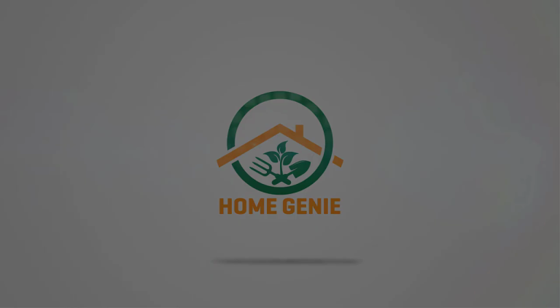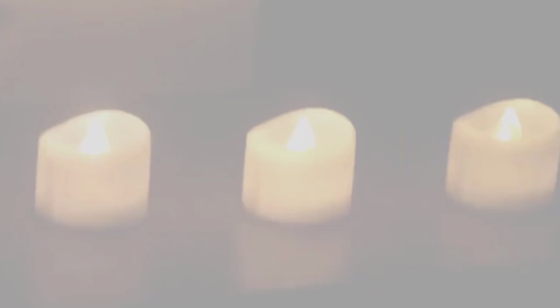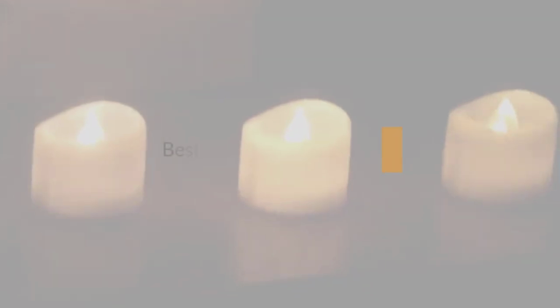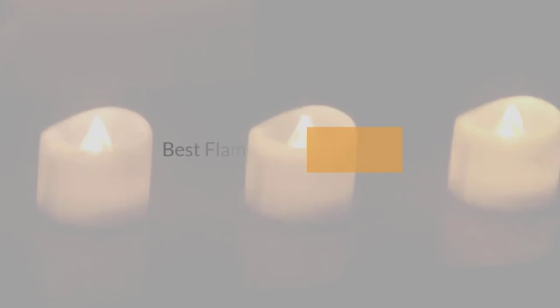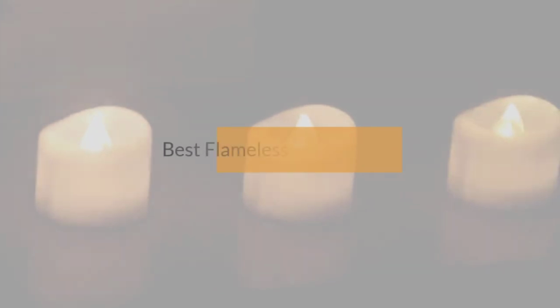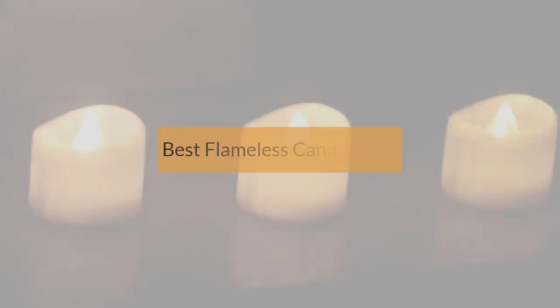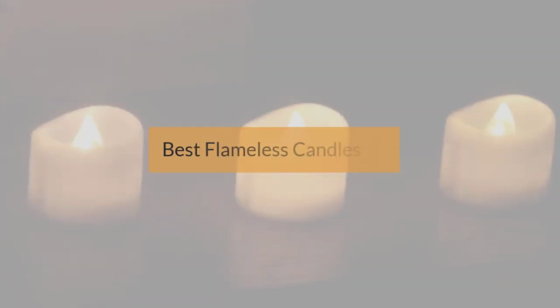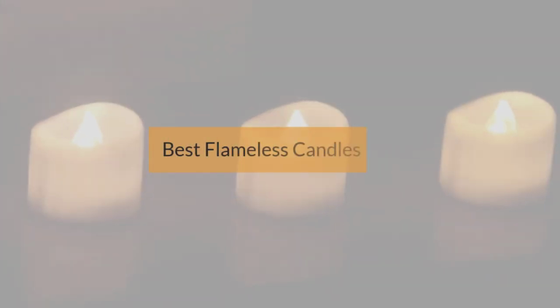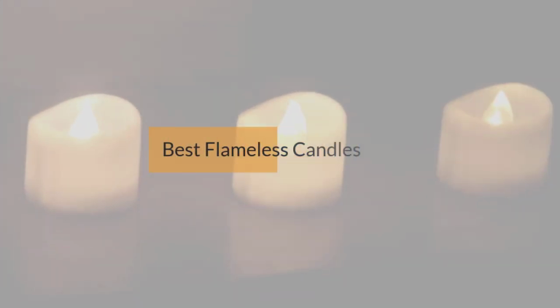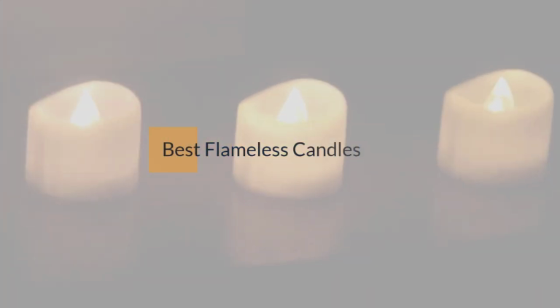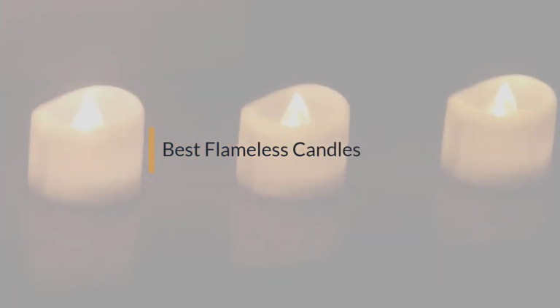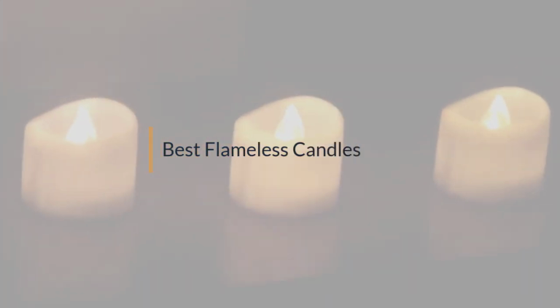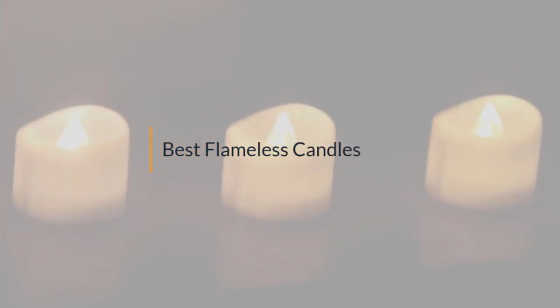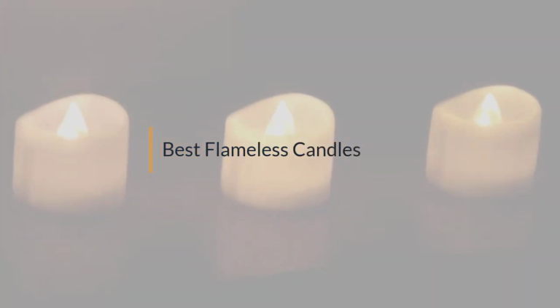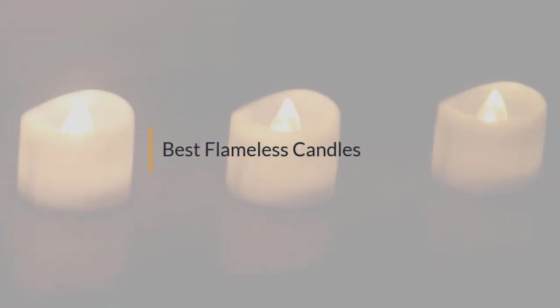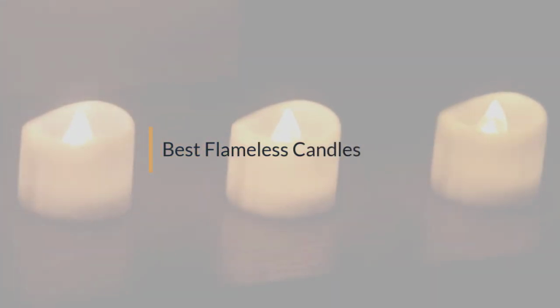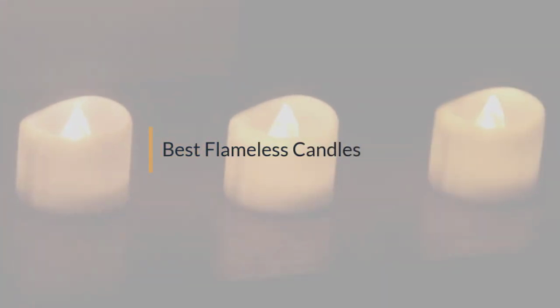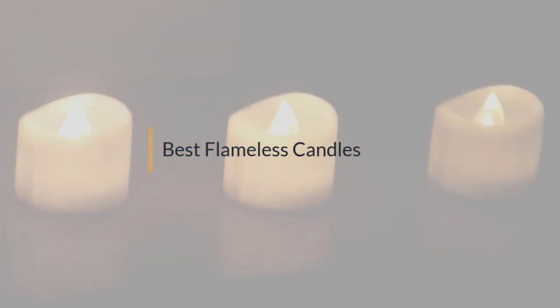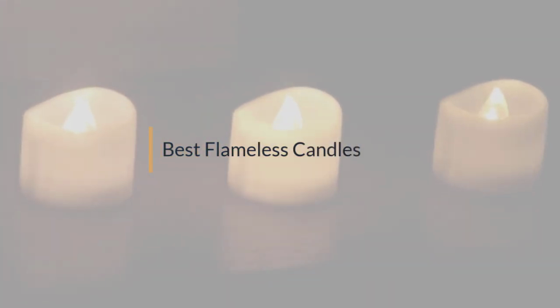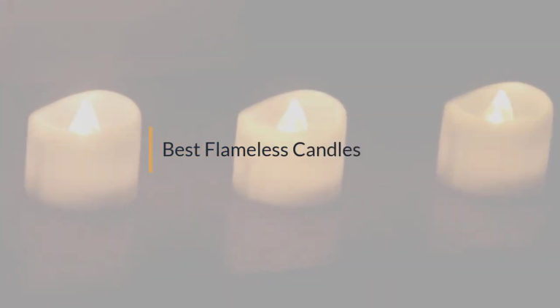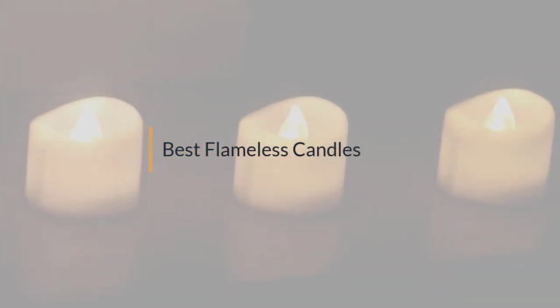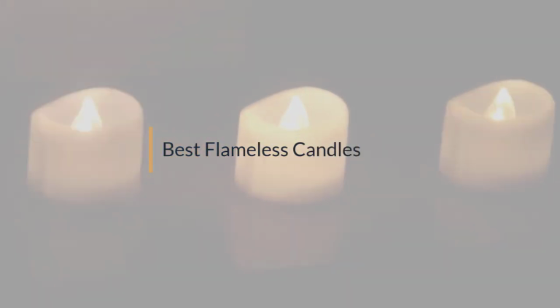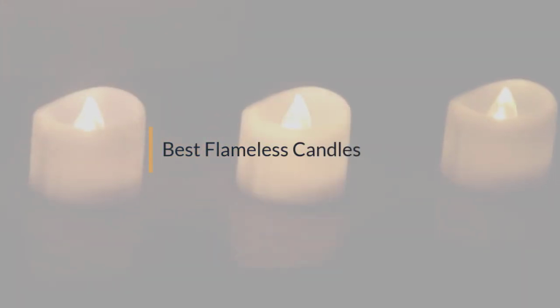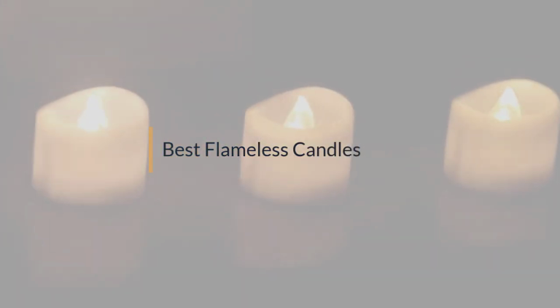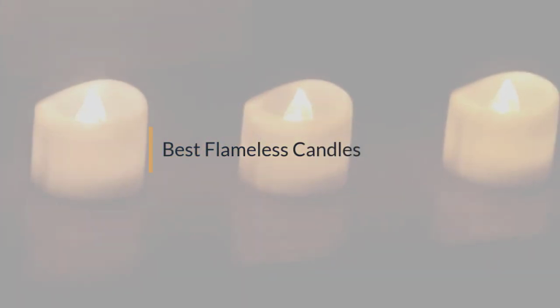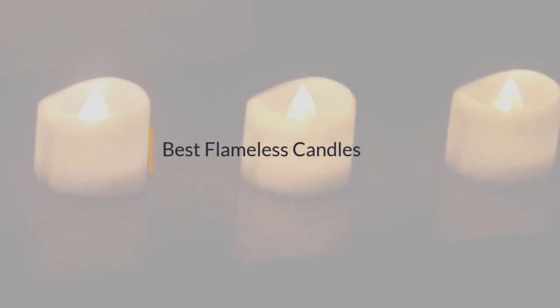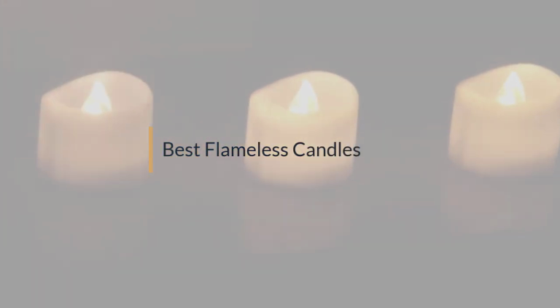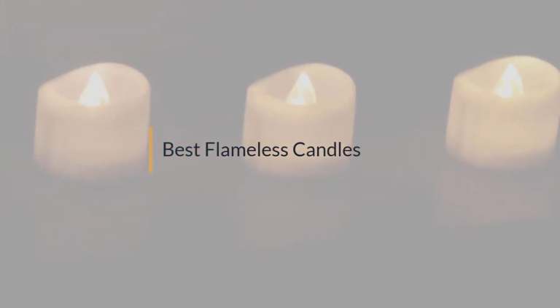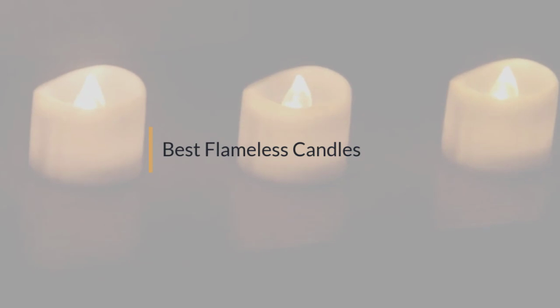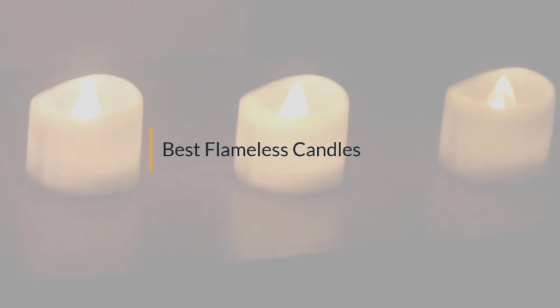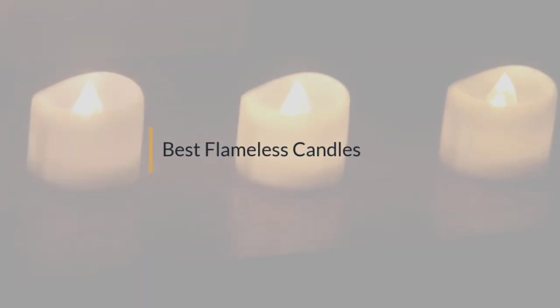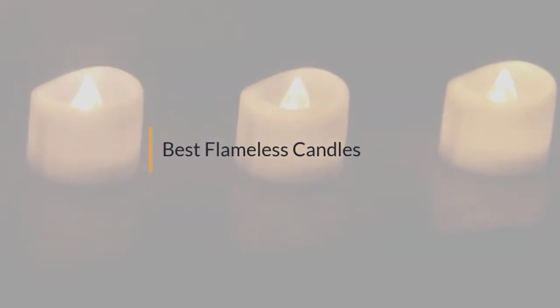If you are looking for the best flameless candles, here is a collection you have got to see. Let's get started.